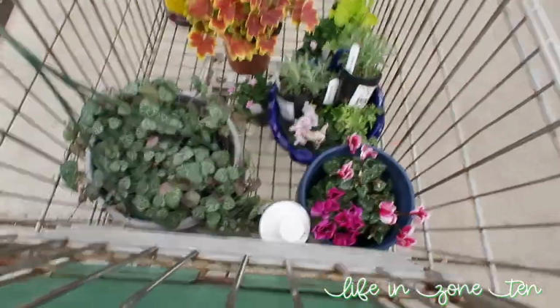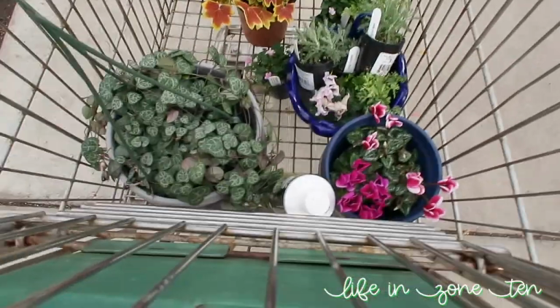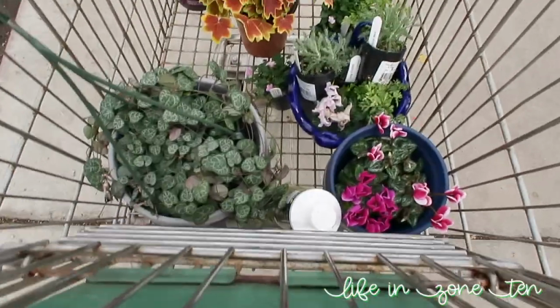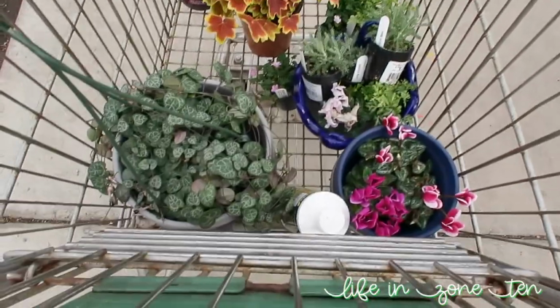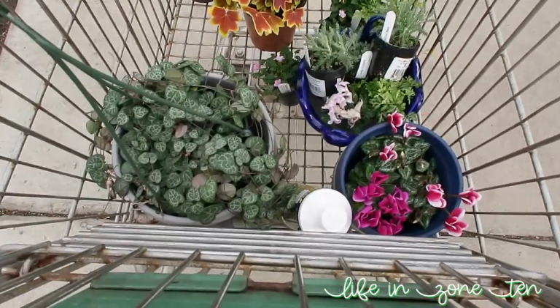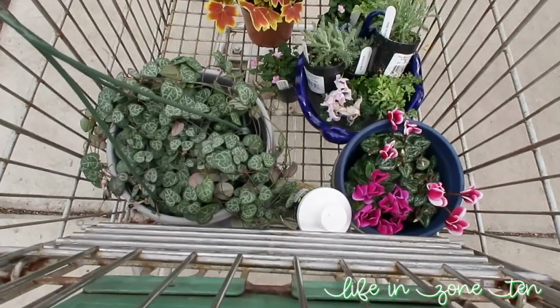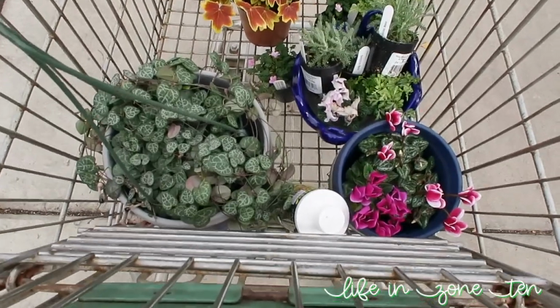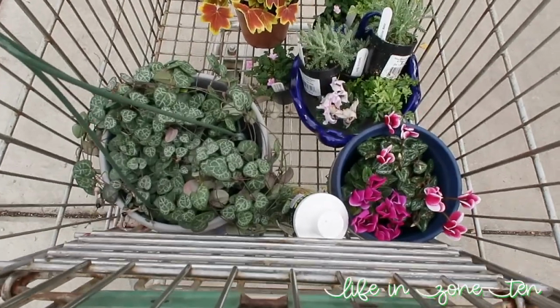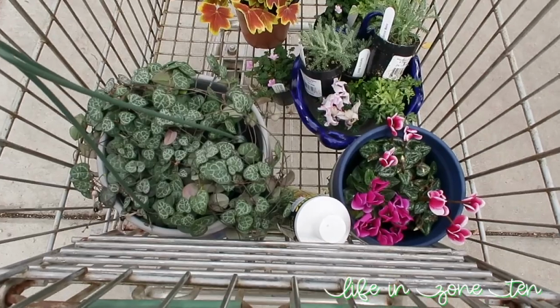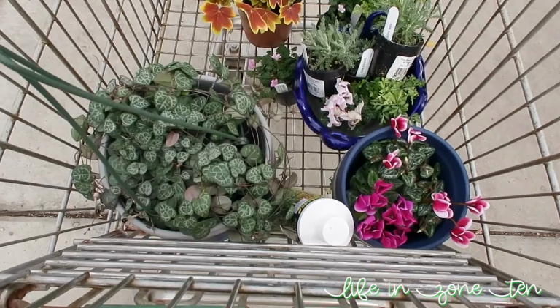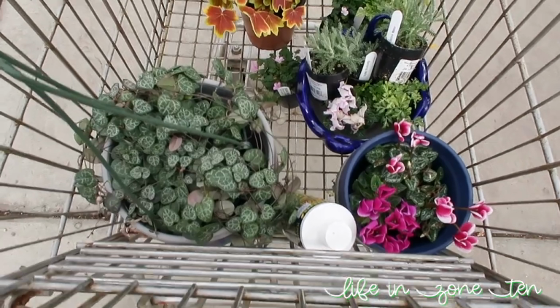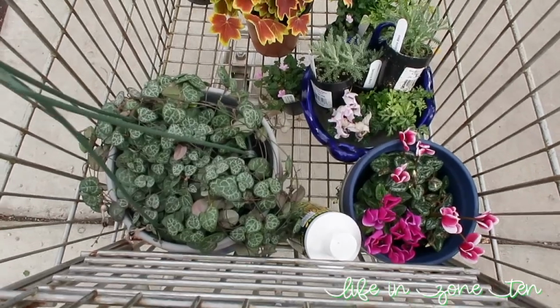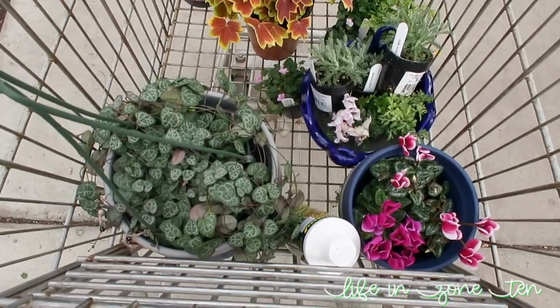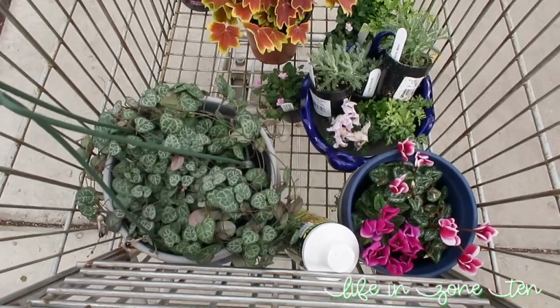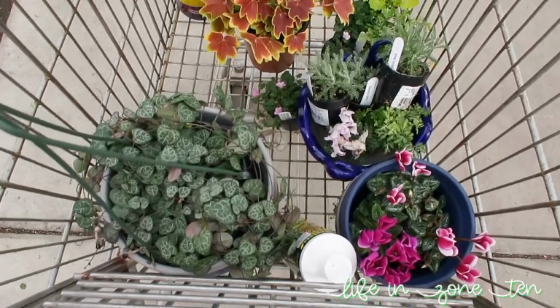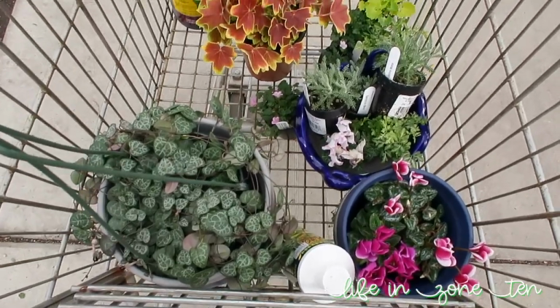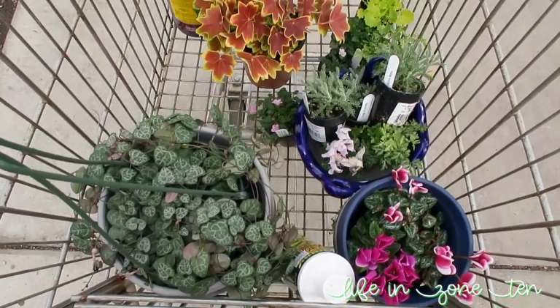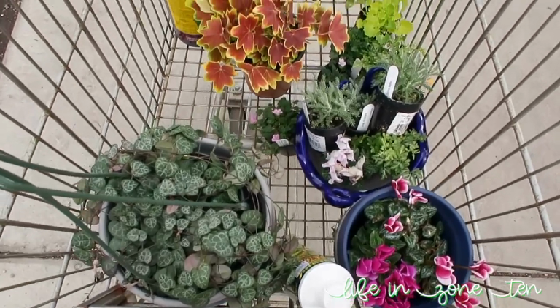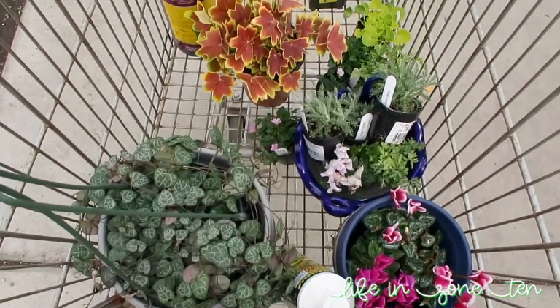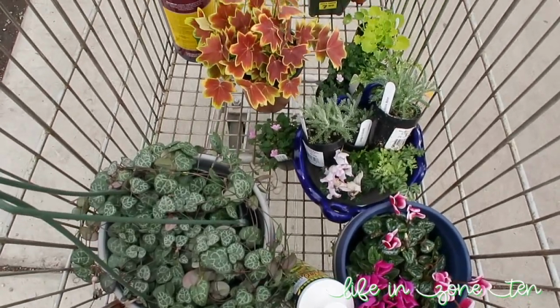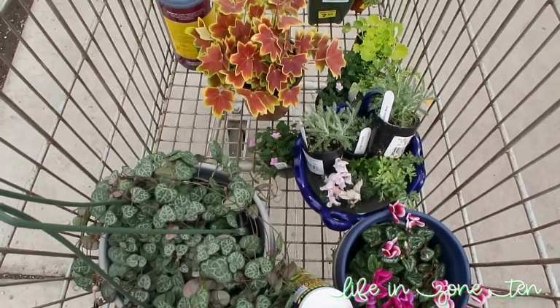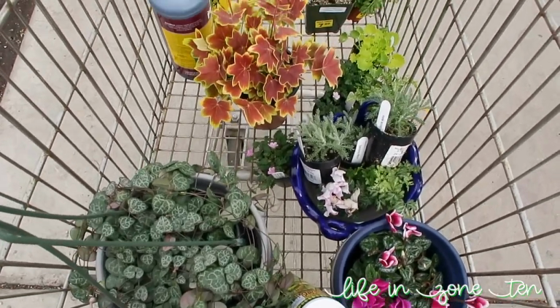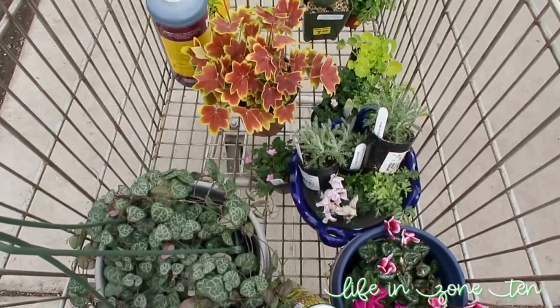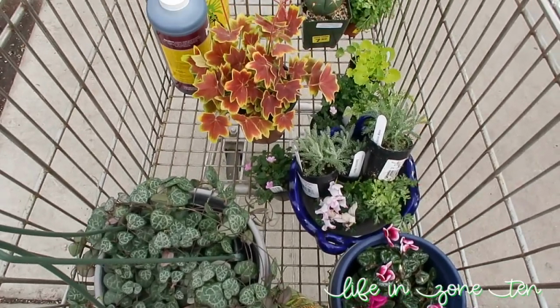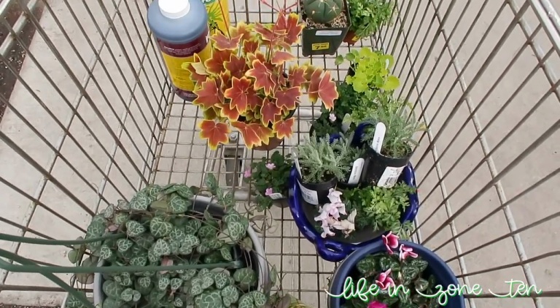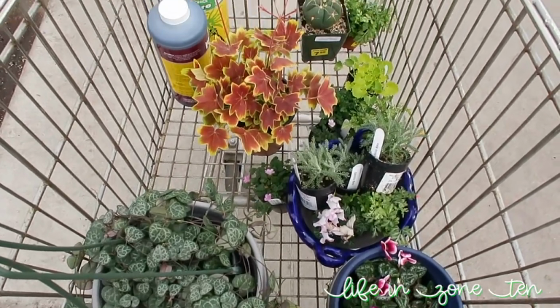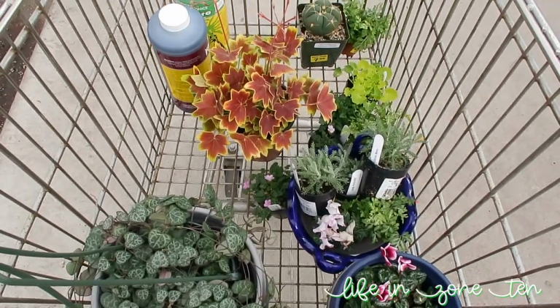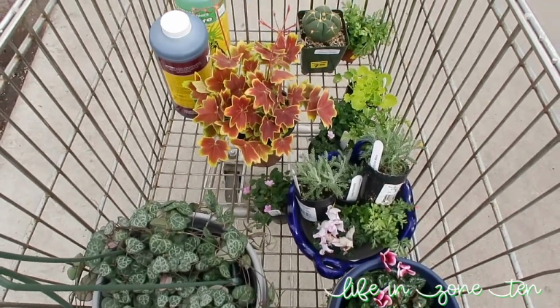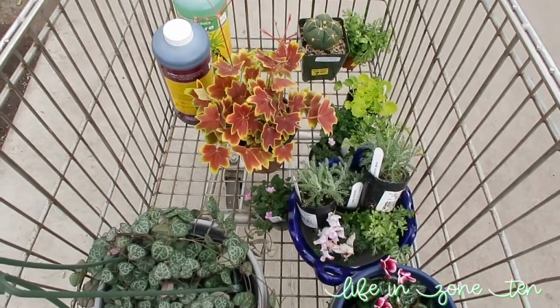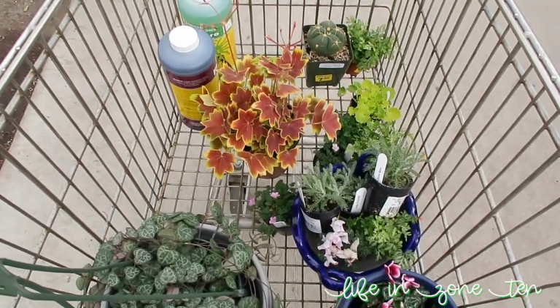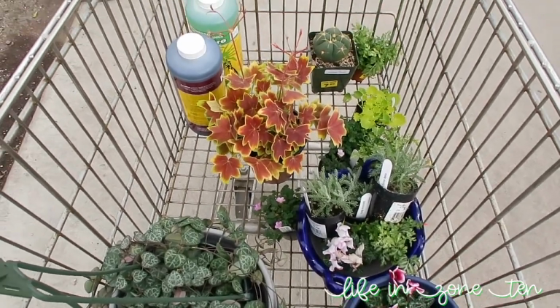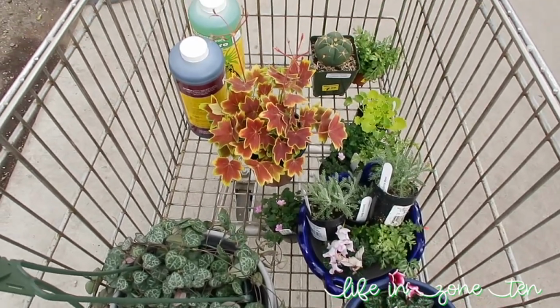Oh my god, you guys, look at my cart. It's reproducing. Help me.